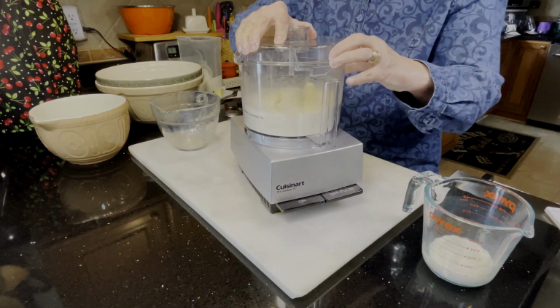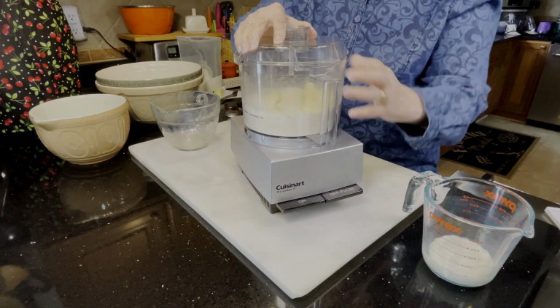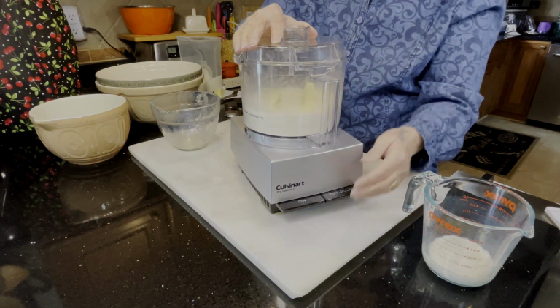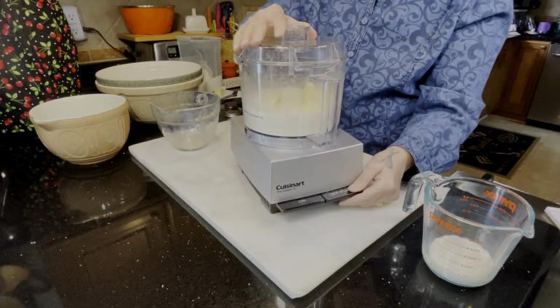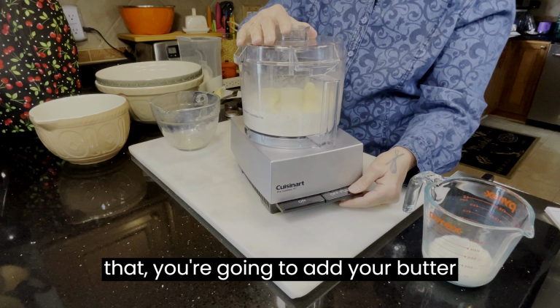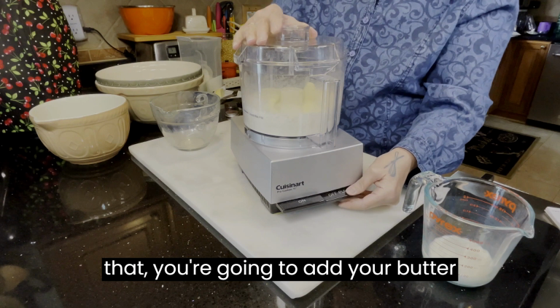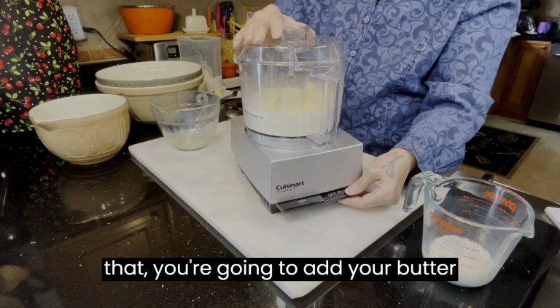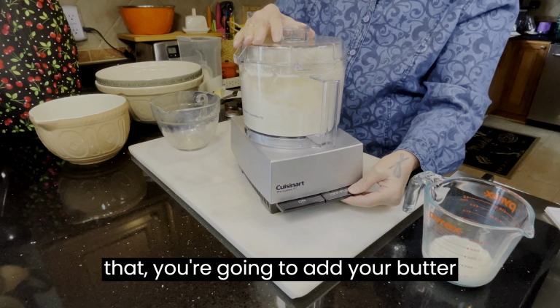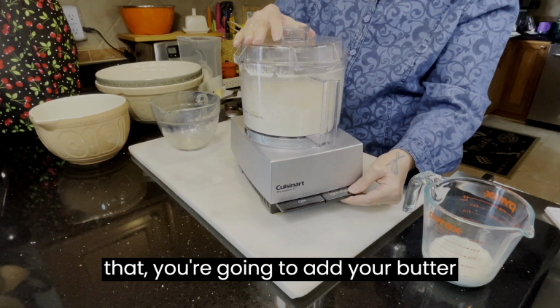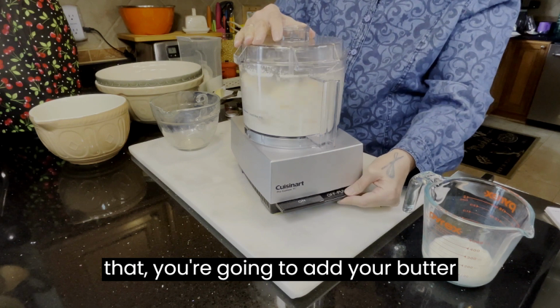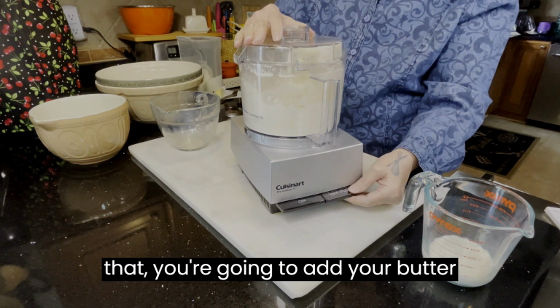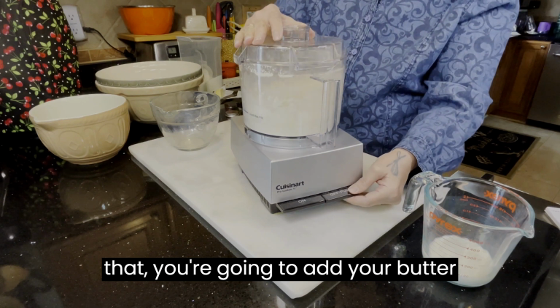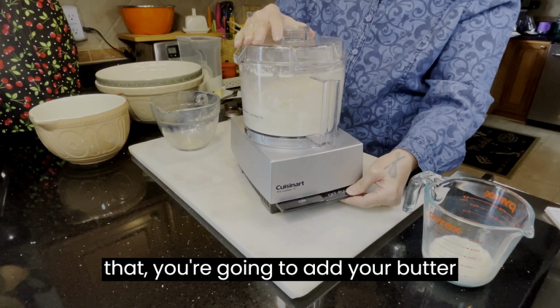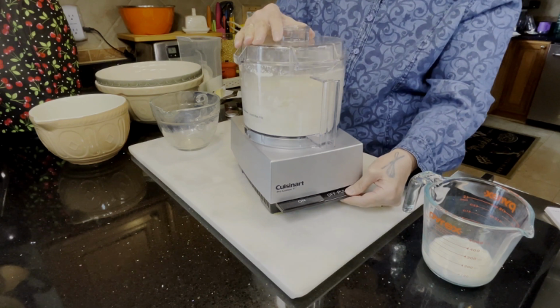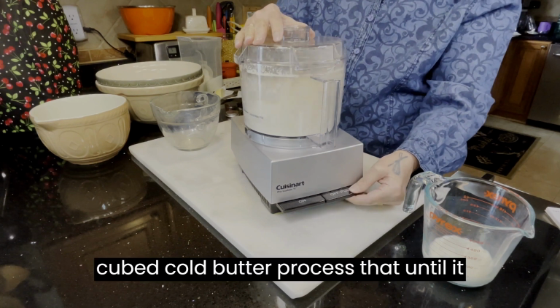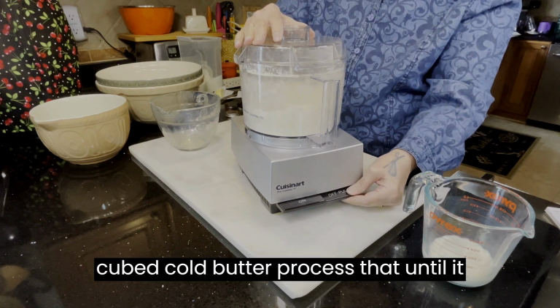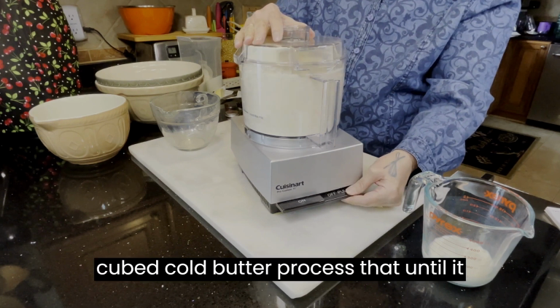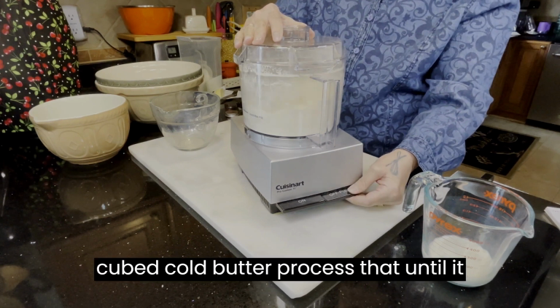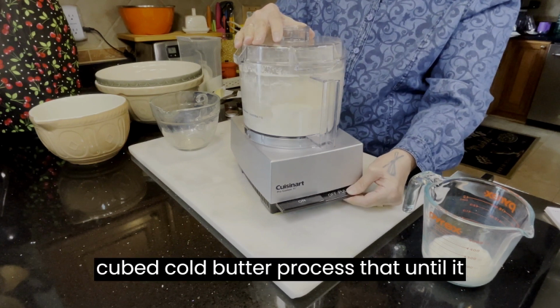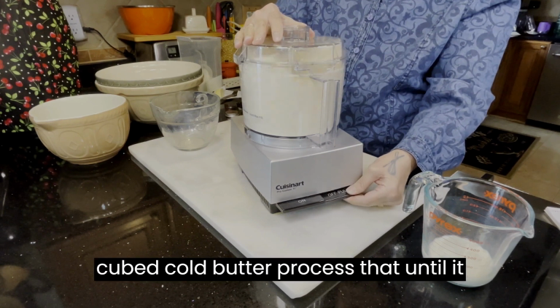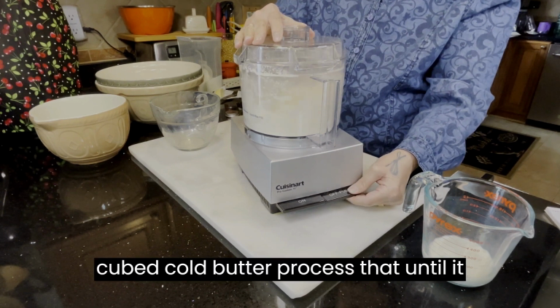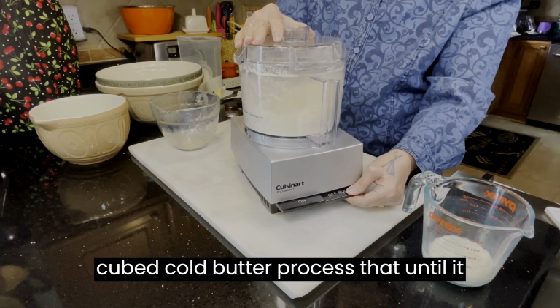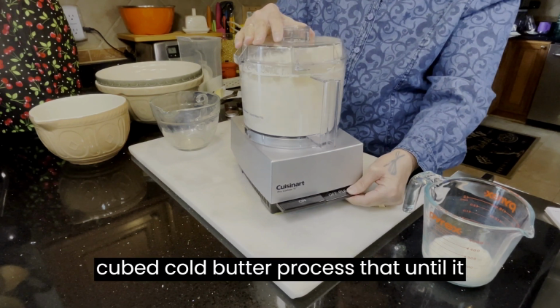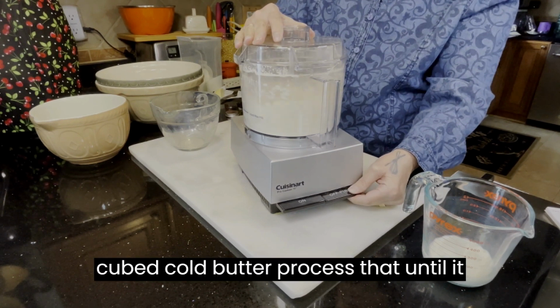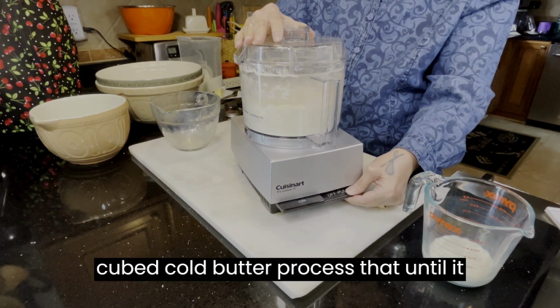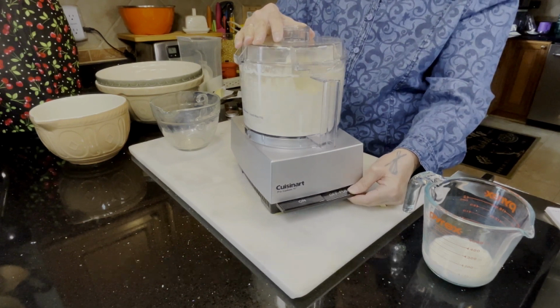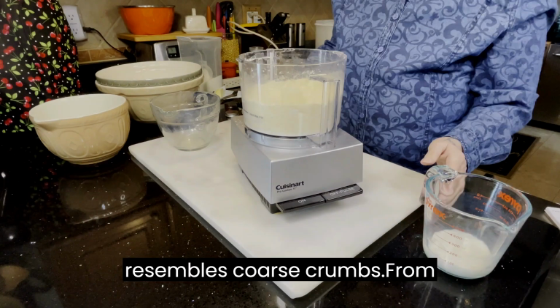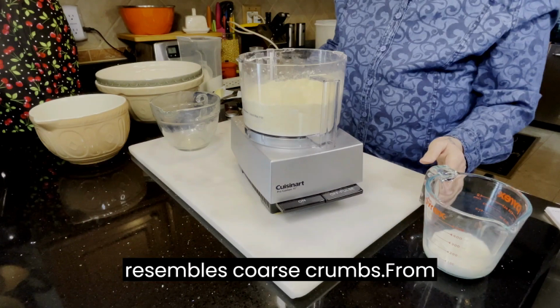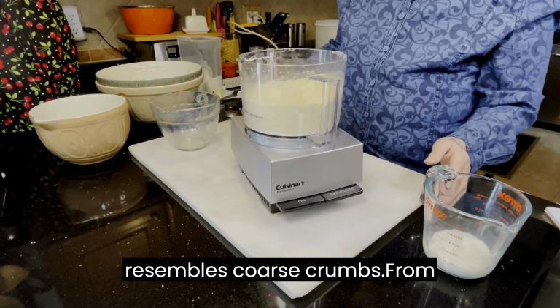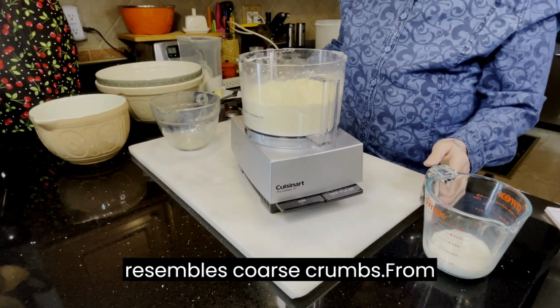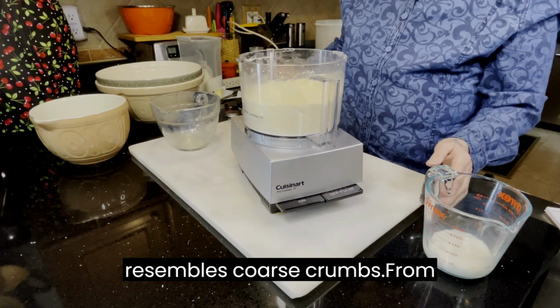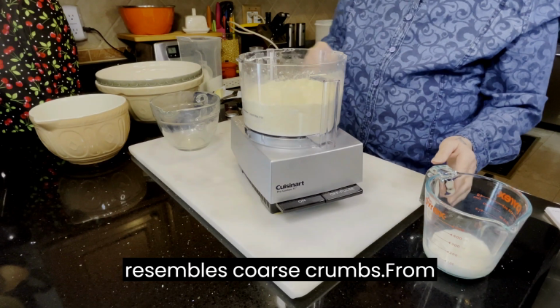After that, you're going to add your butter — cubed cold butter. Process that until it resembles coarse crumbs.